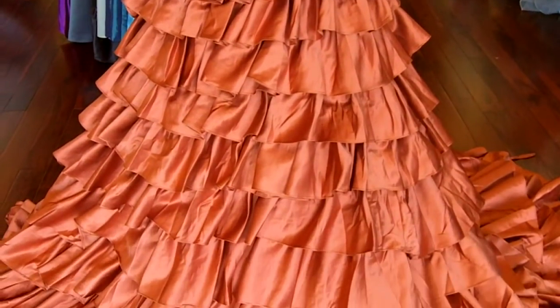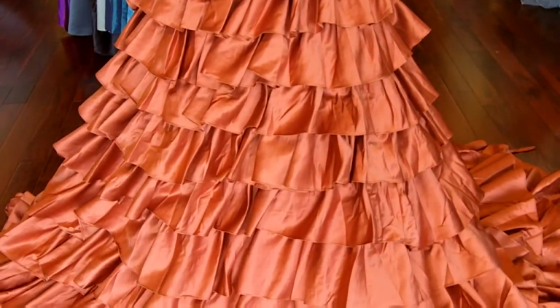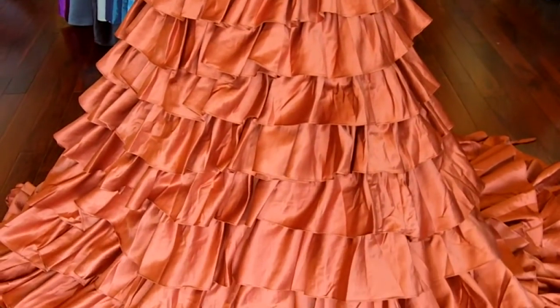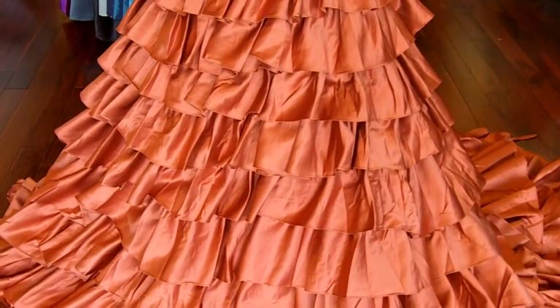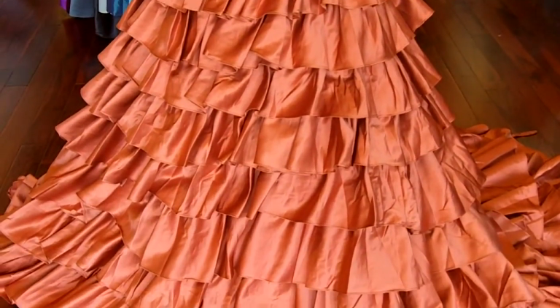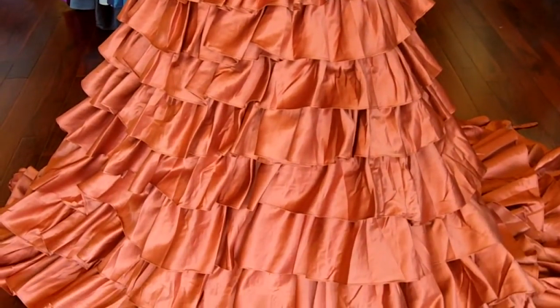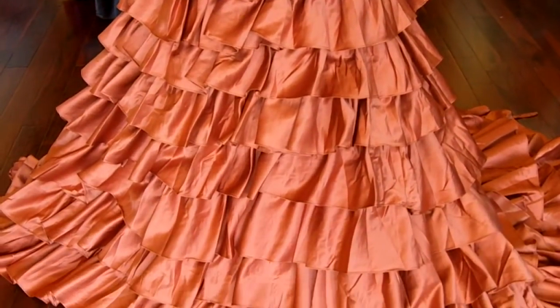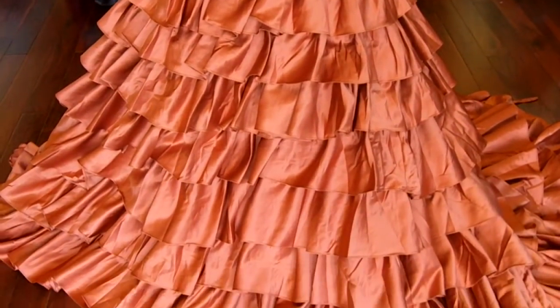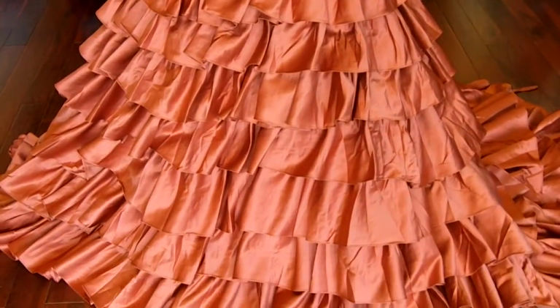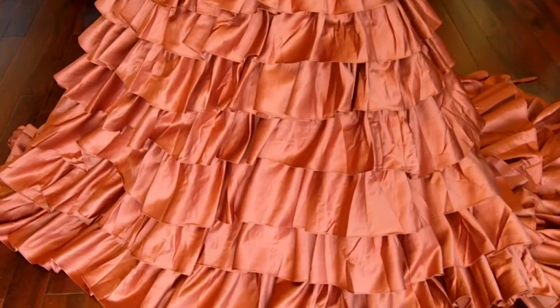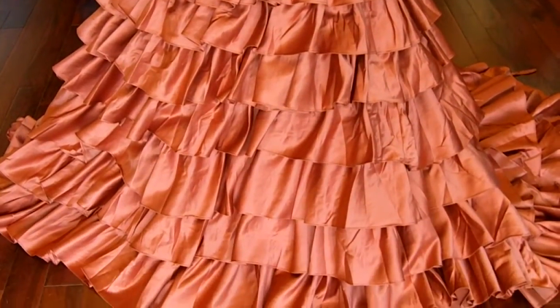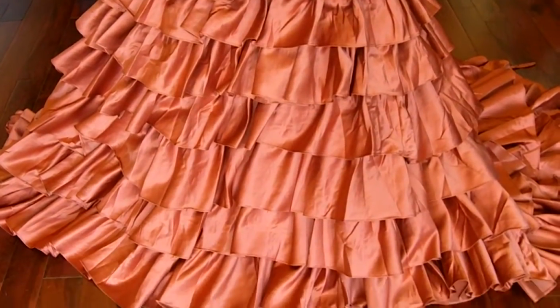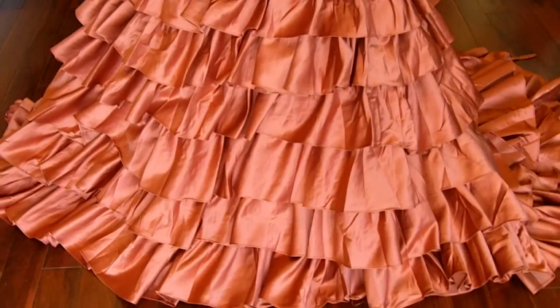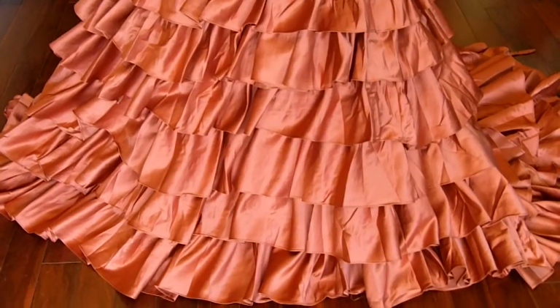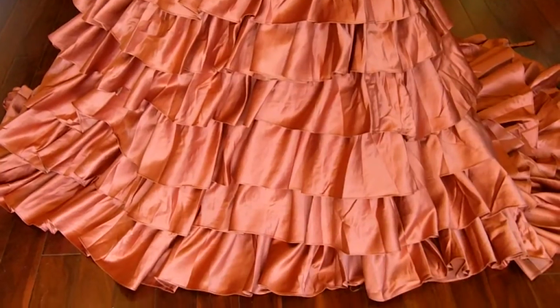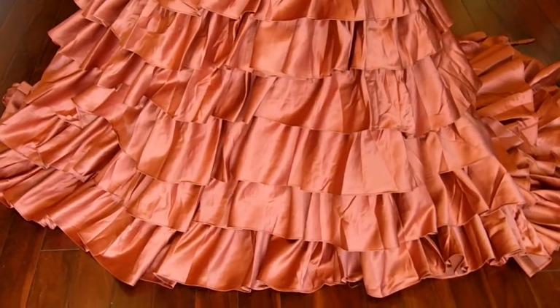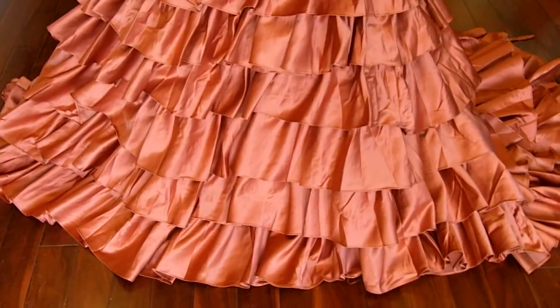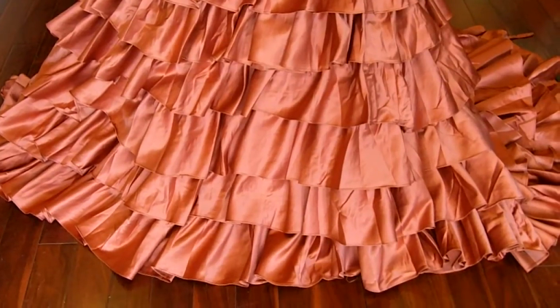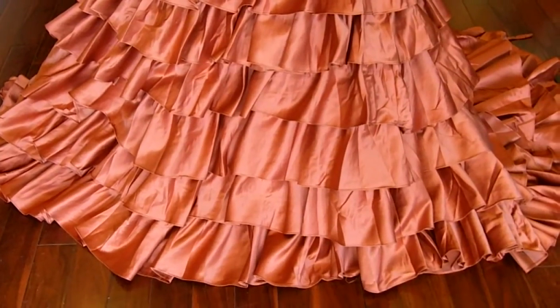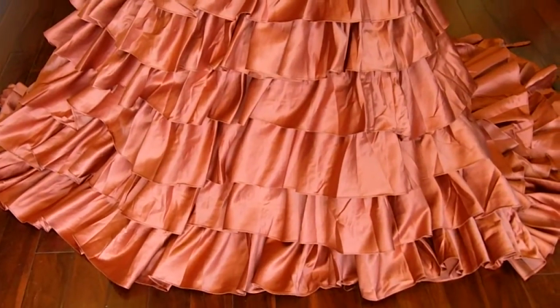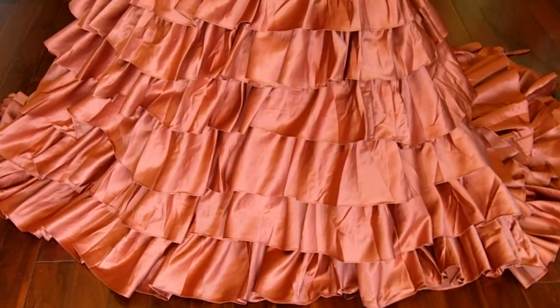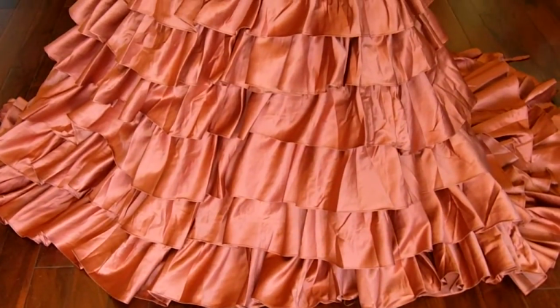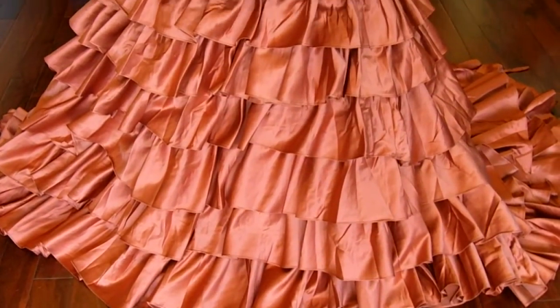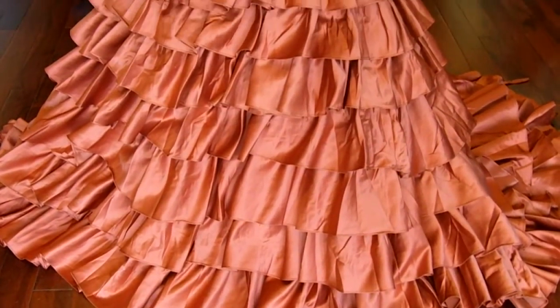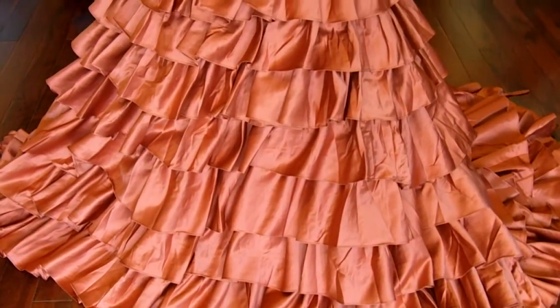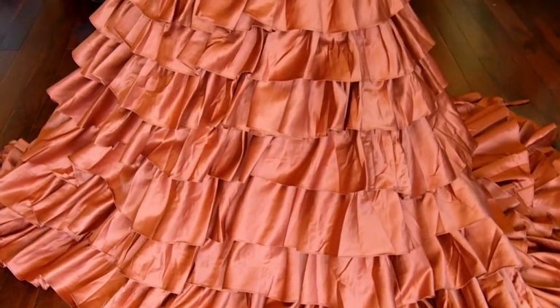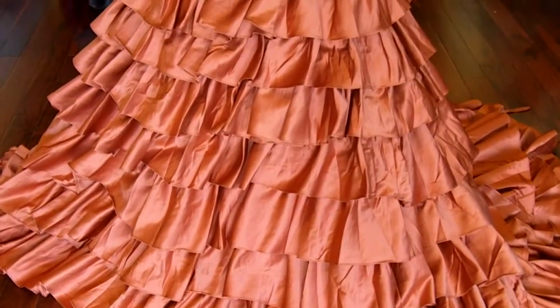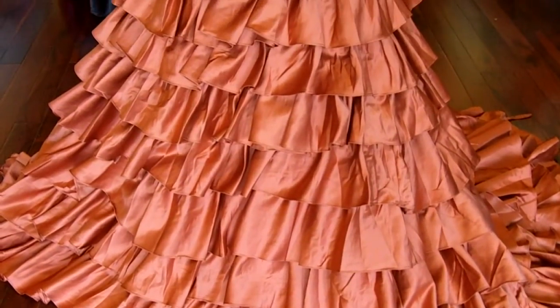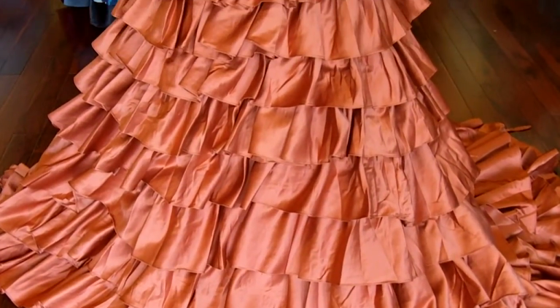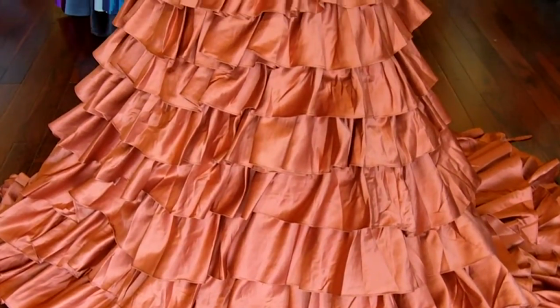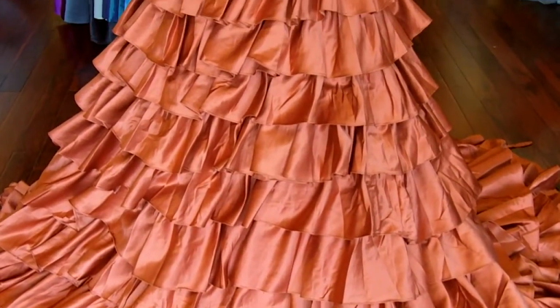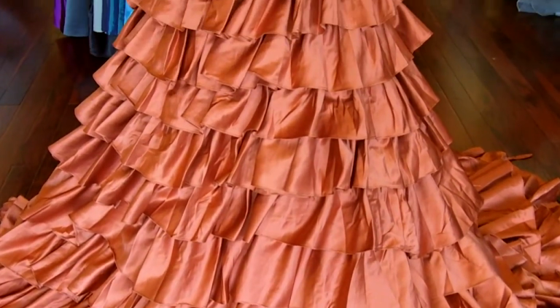Now this dress is featured on our website. However, on our website it looks a little bit different.